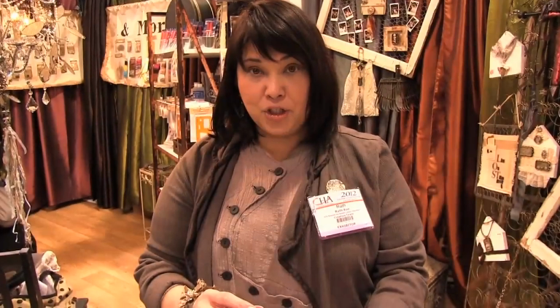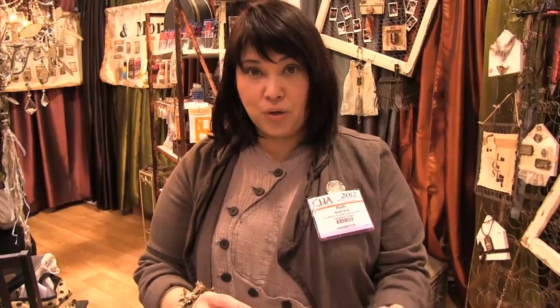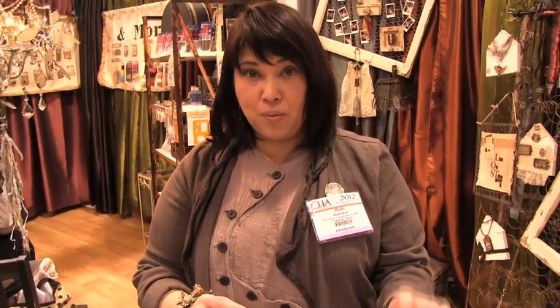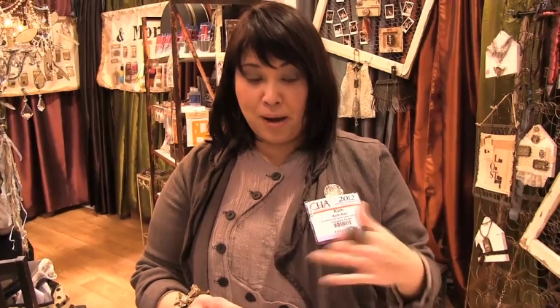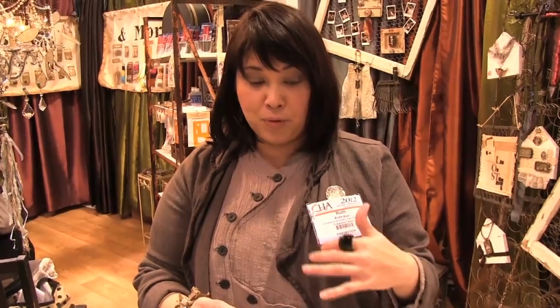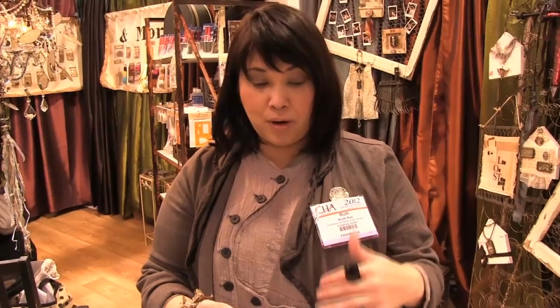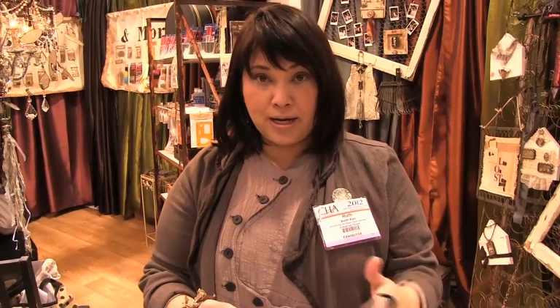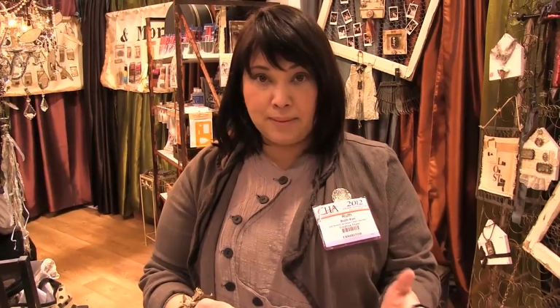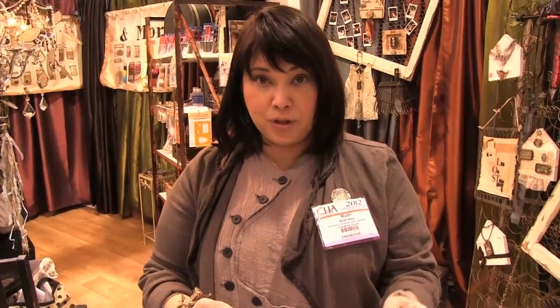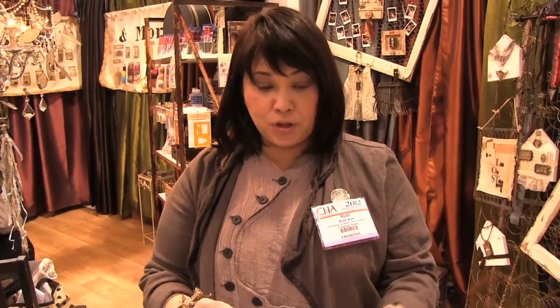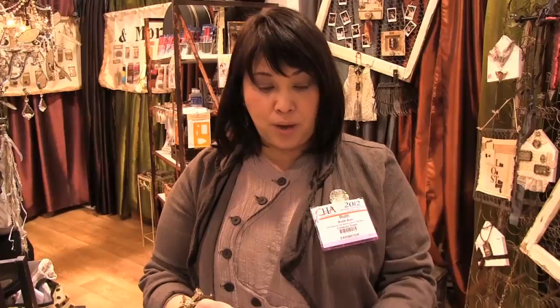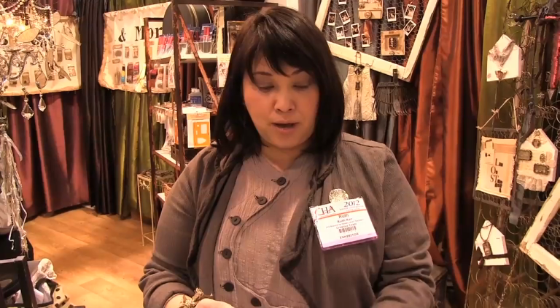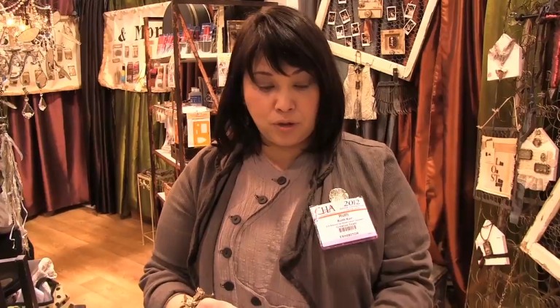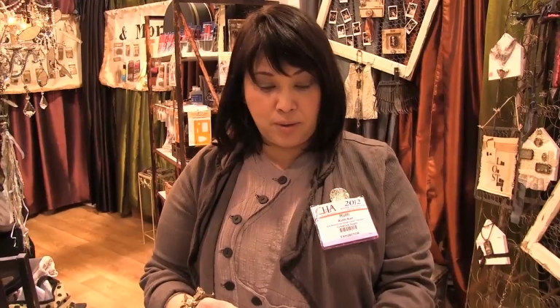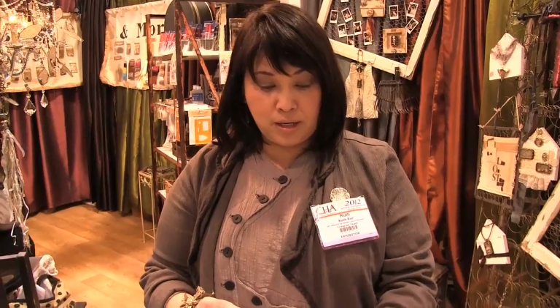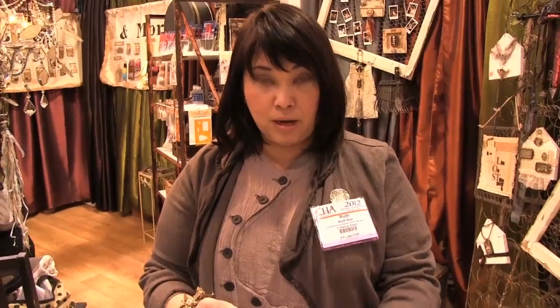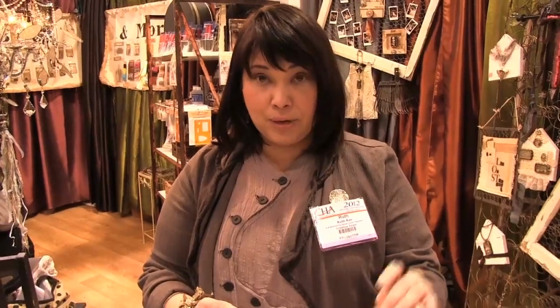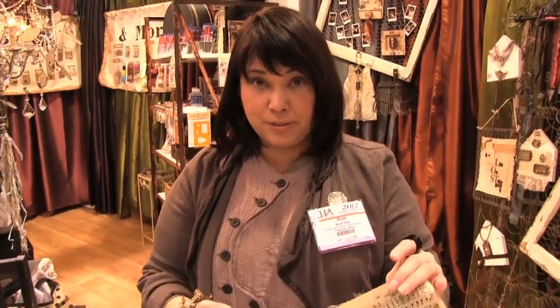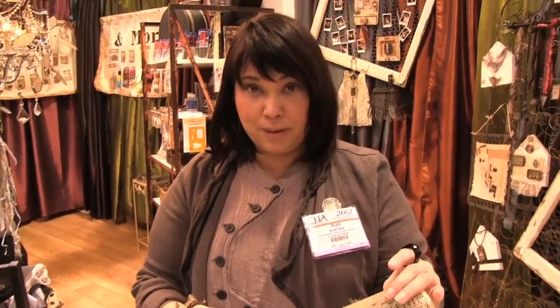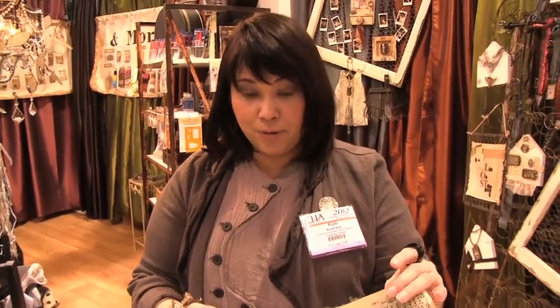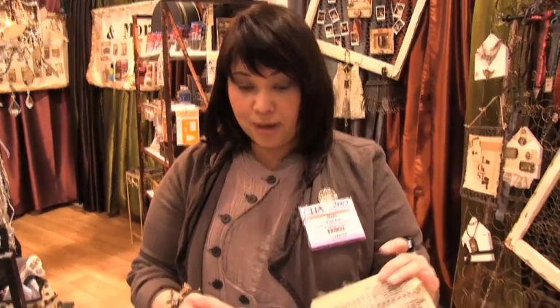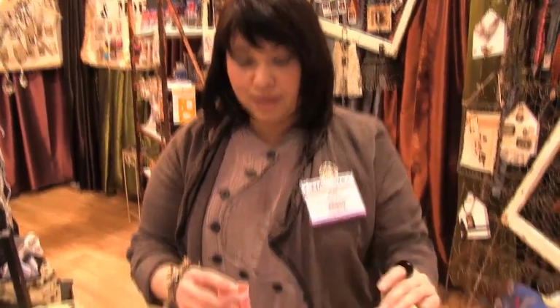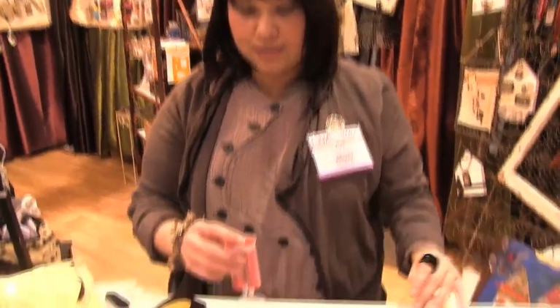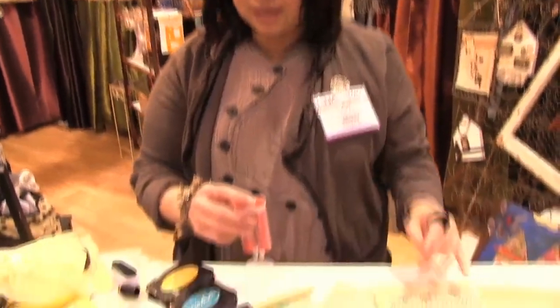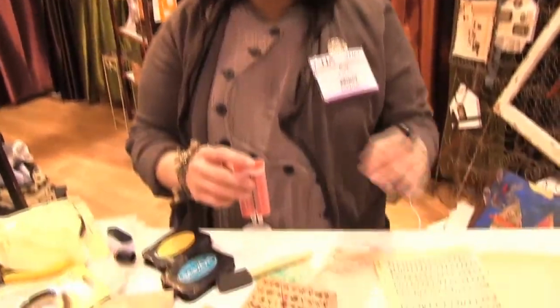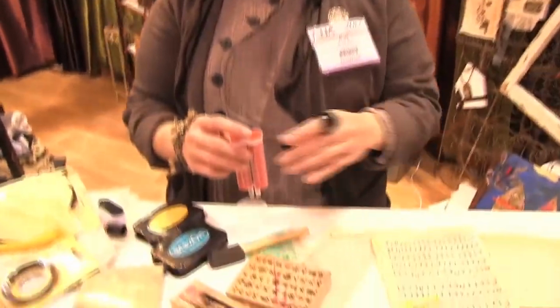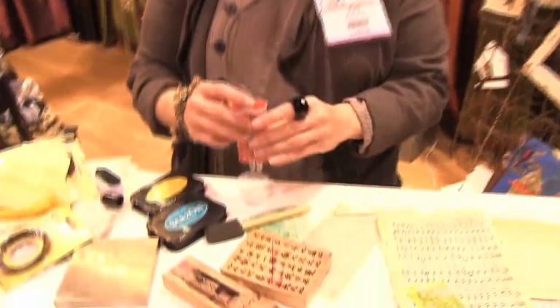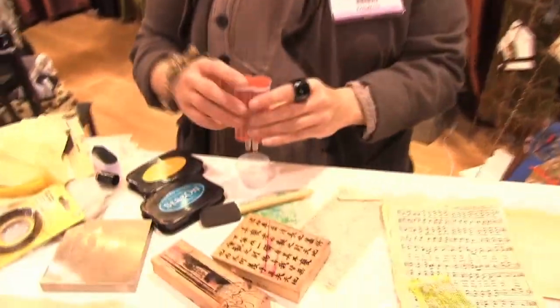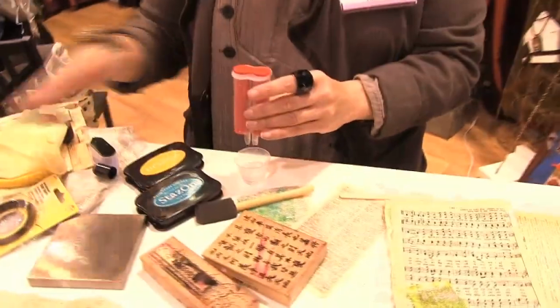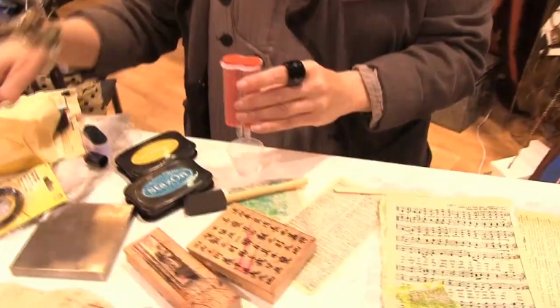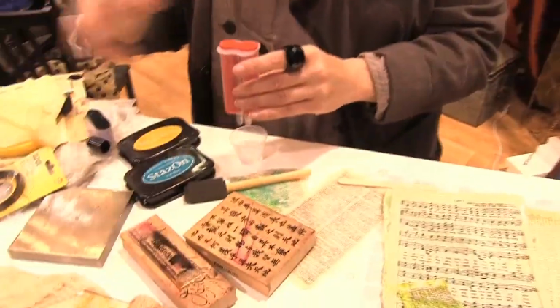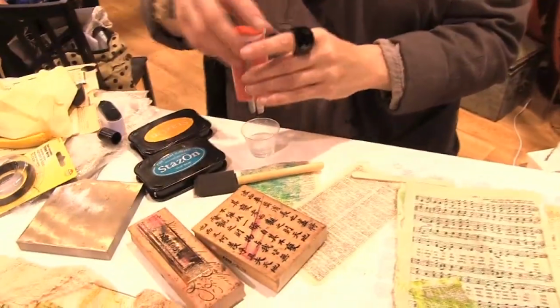Hi, I'm Ruth Rae, and I'm going to show how to make resin paper and how to make wire forms.